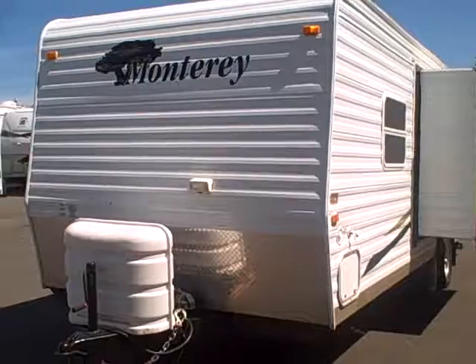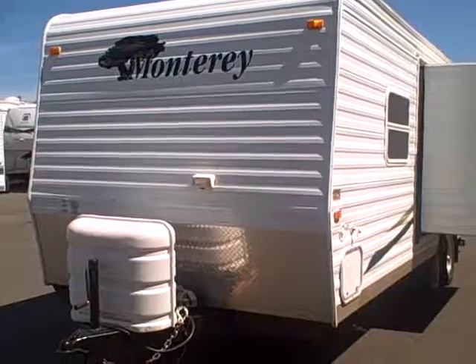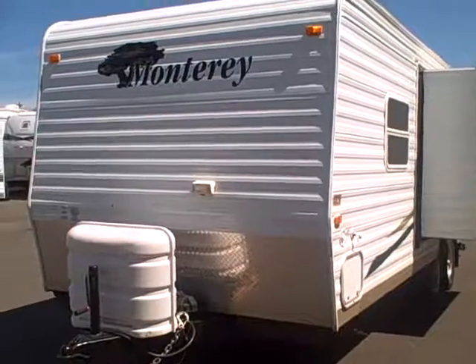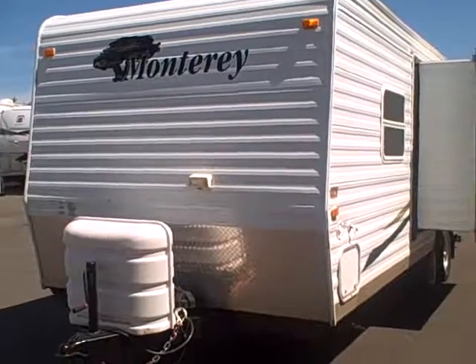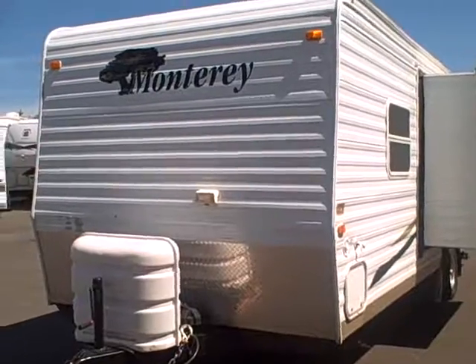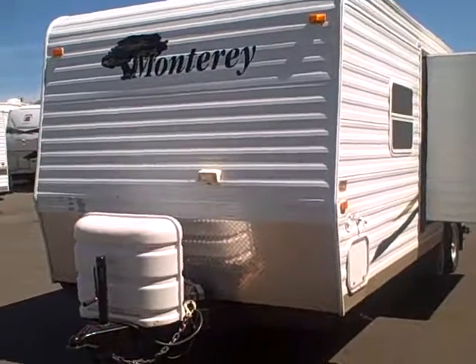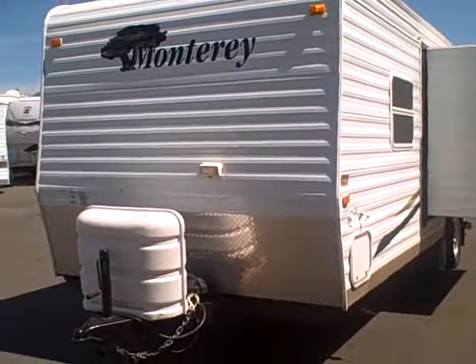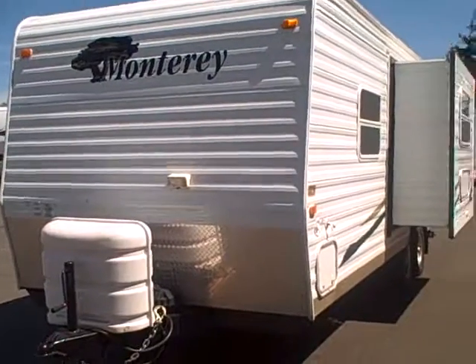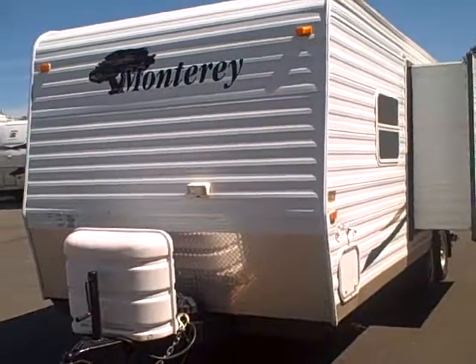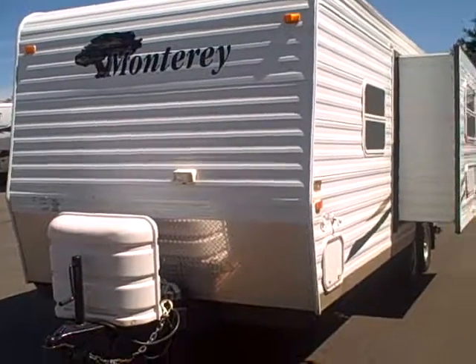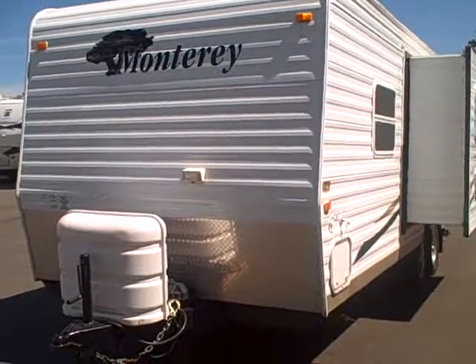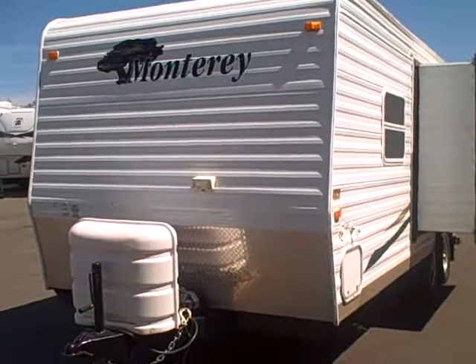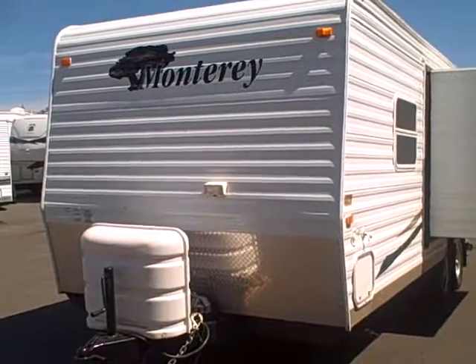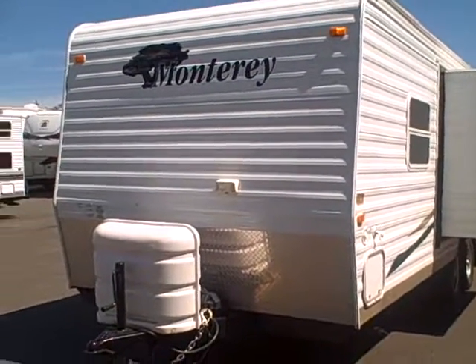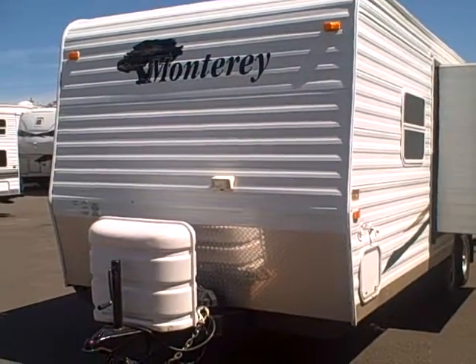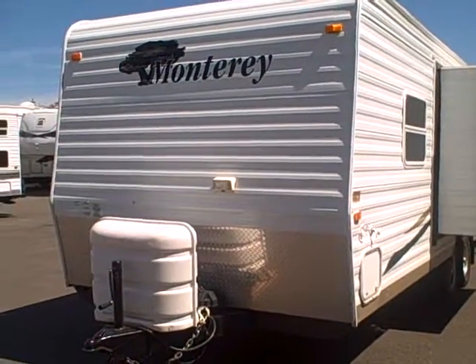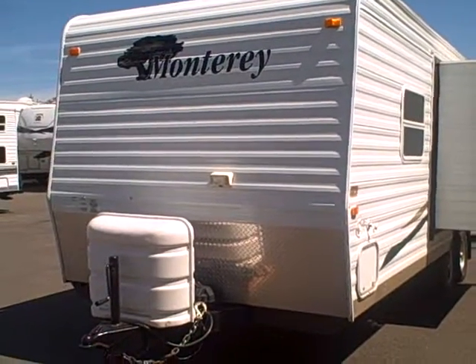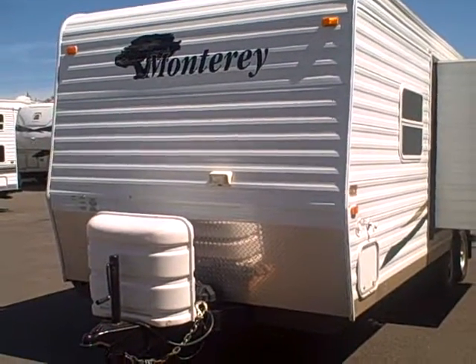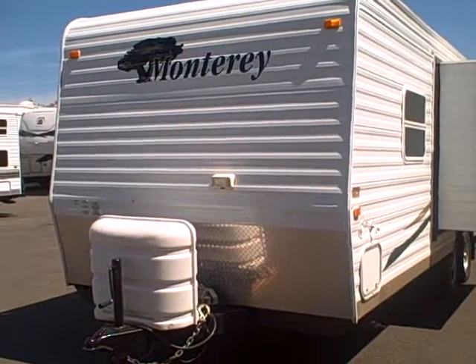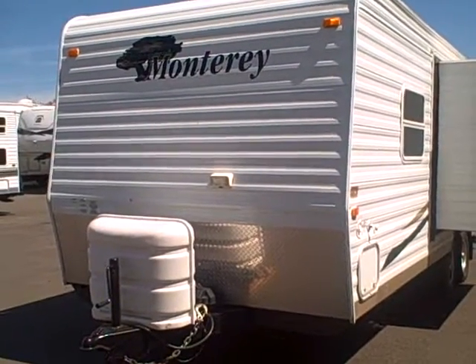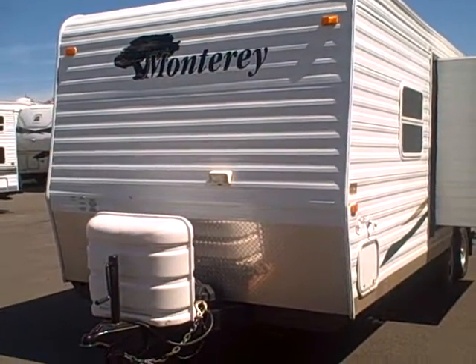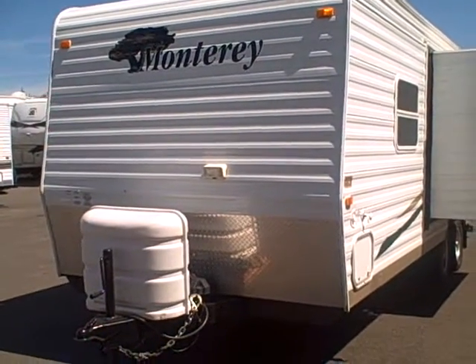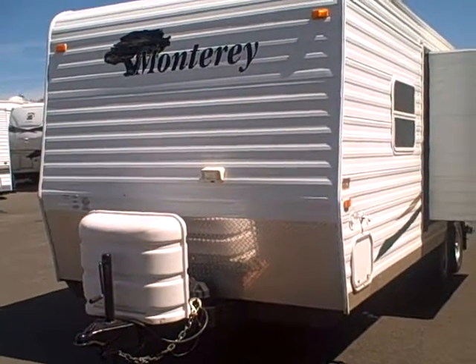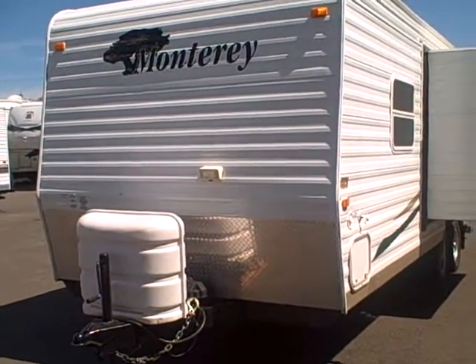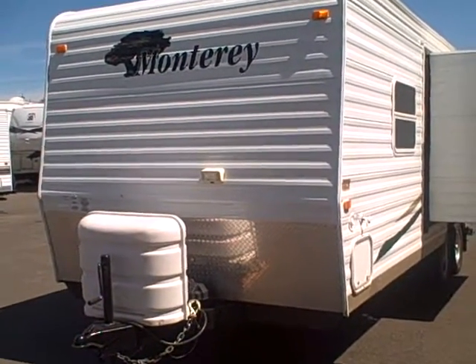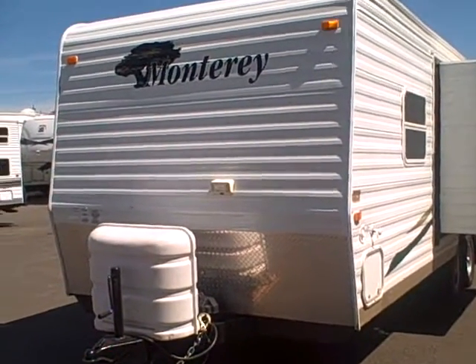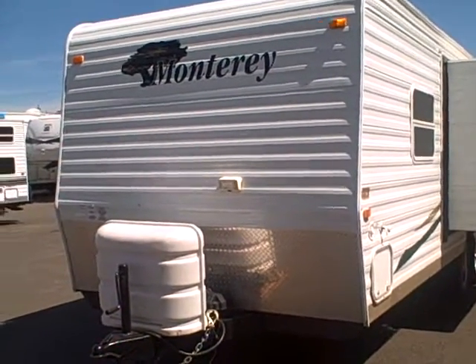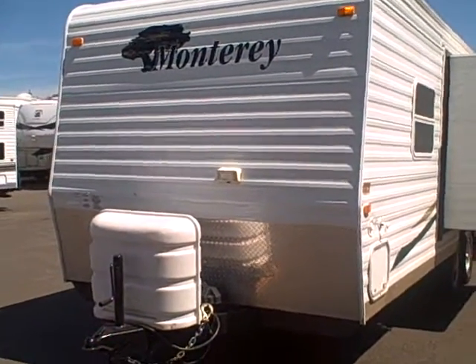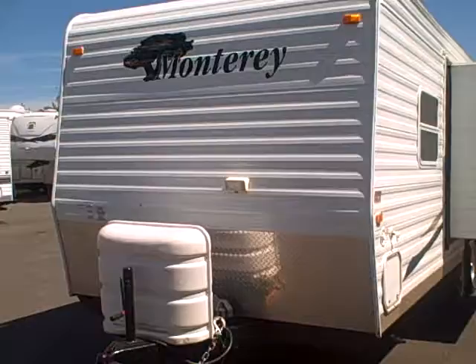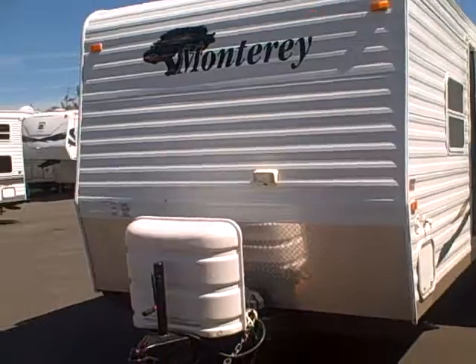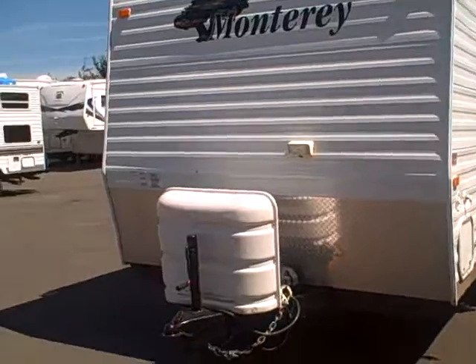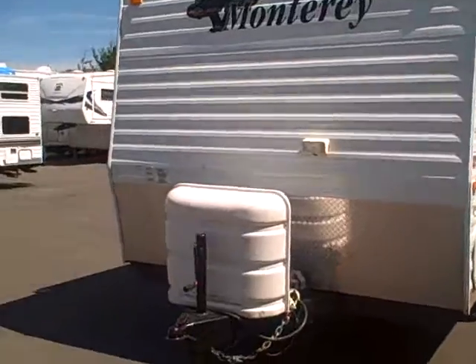Hi, this is Bob with Gibbs RV and today we're looking at the 2005 Monterey by Xtreme RVs.